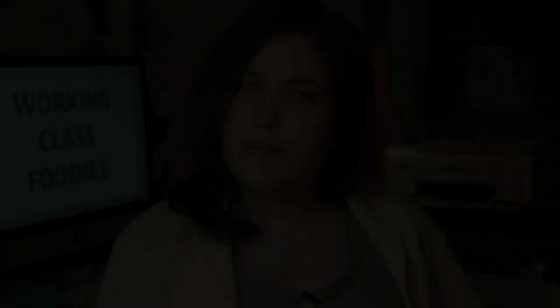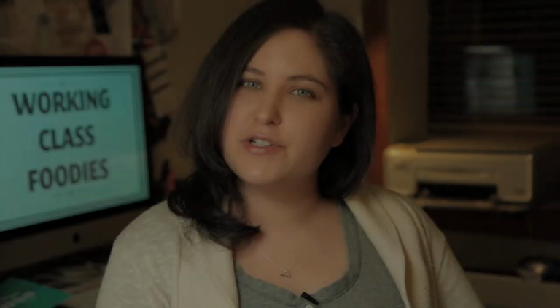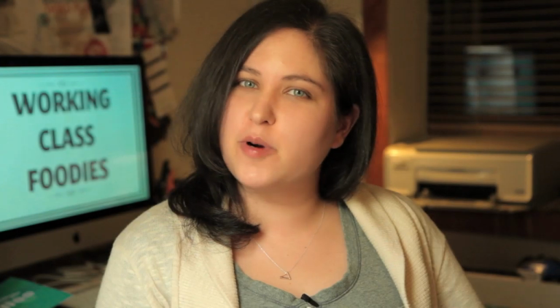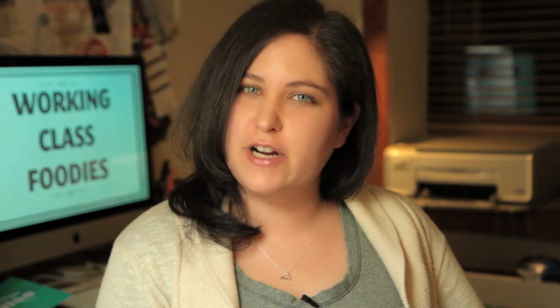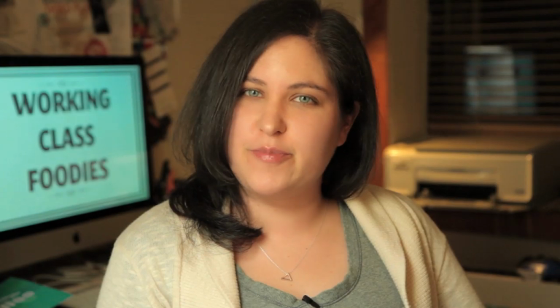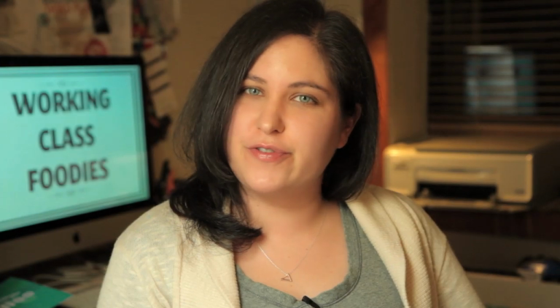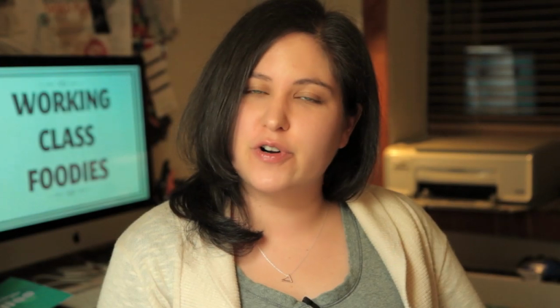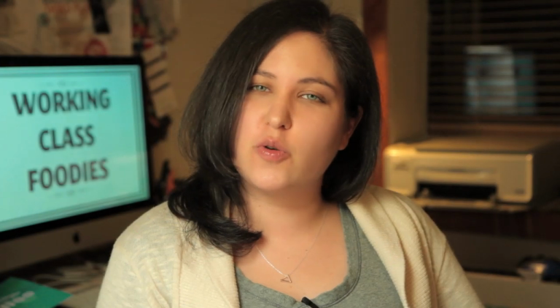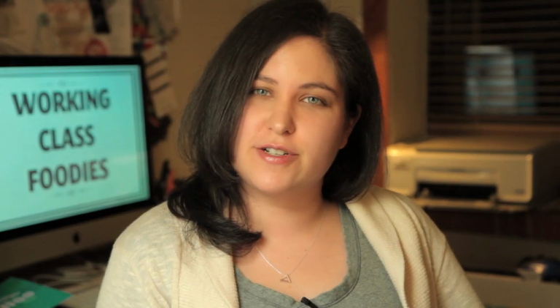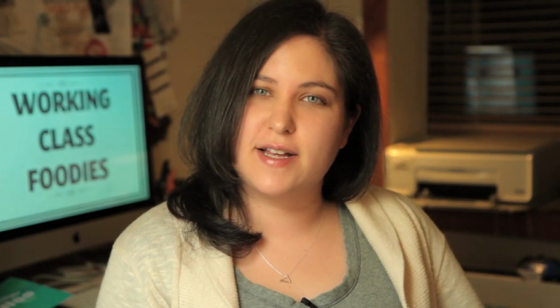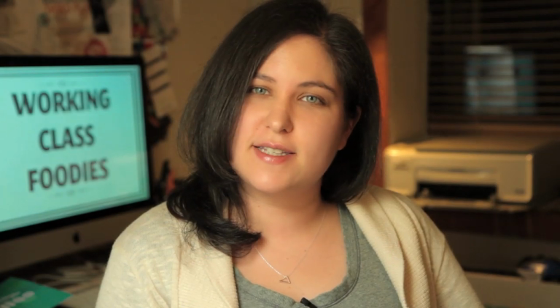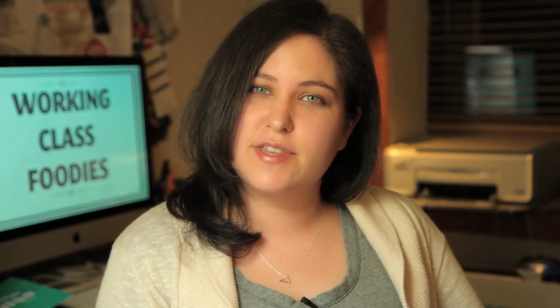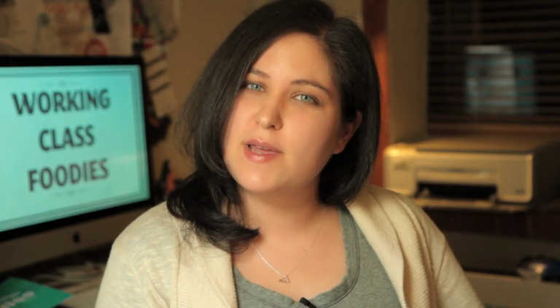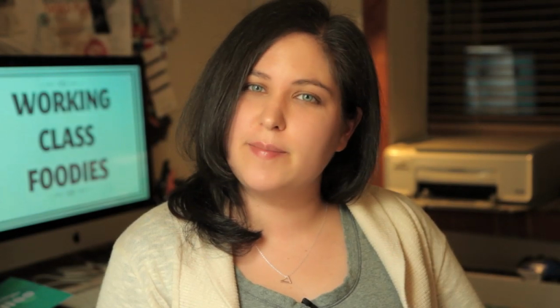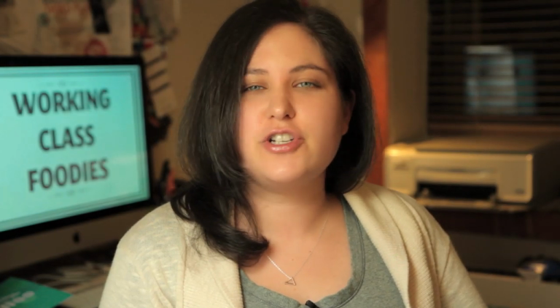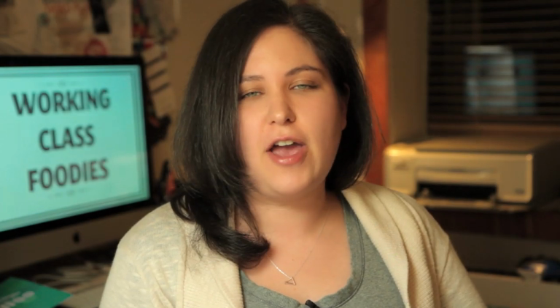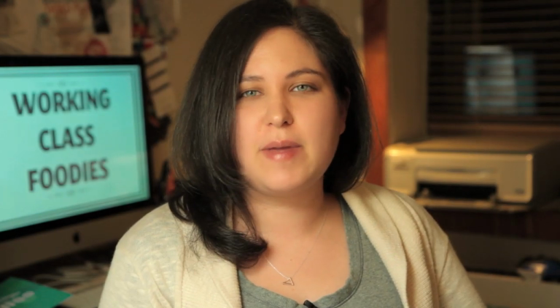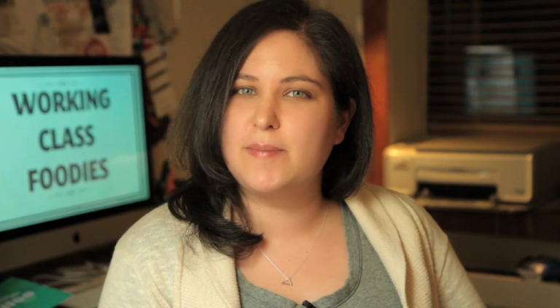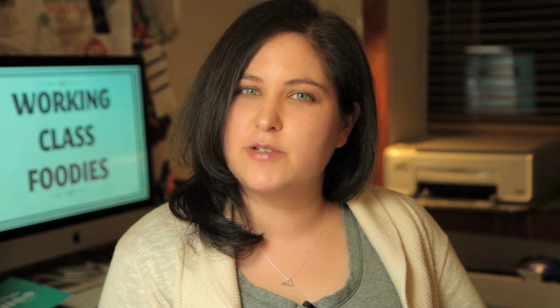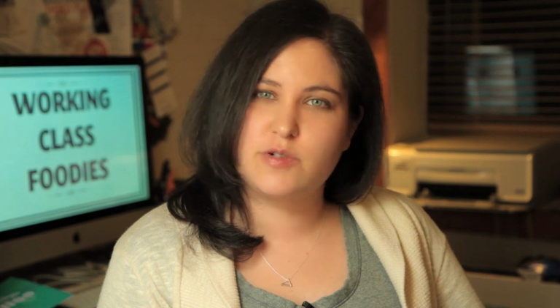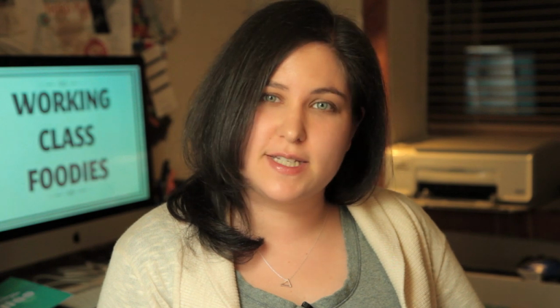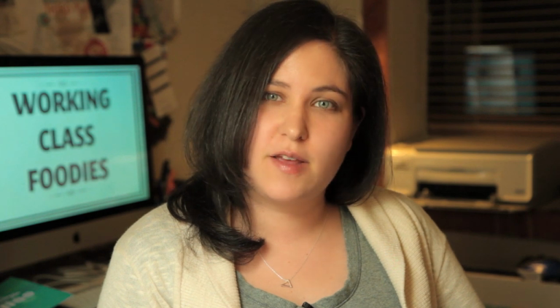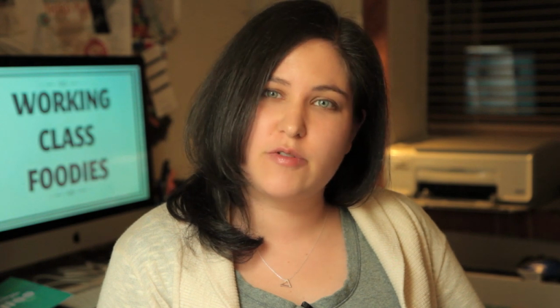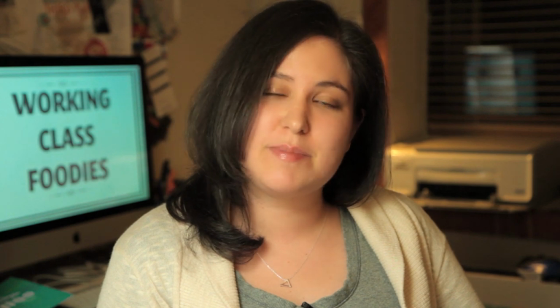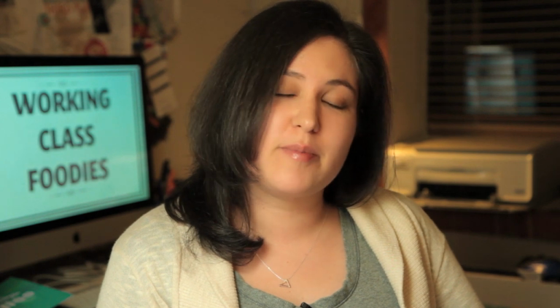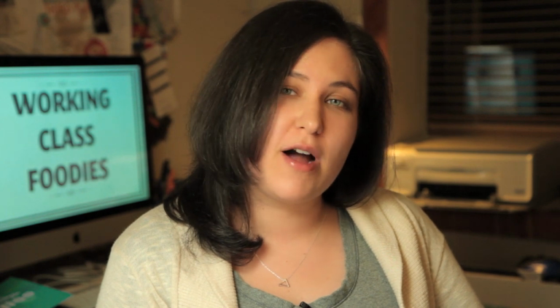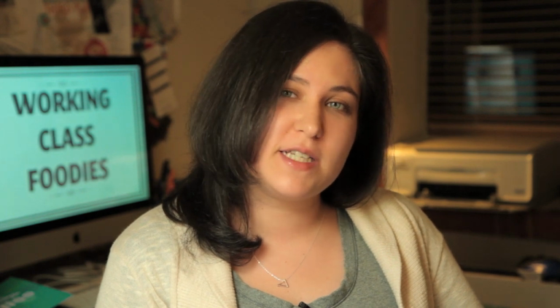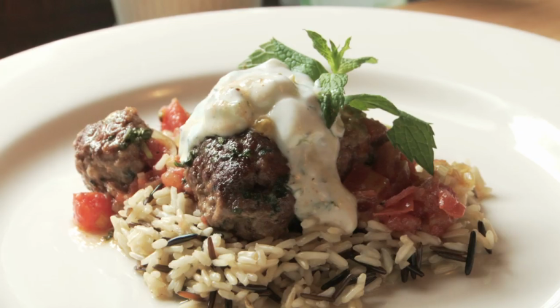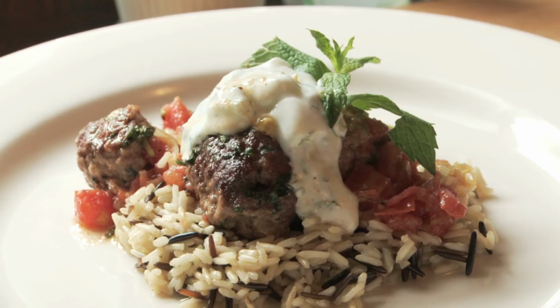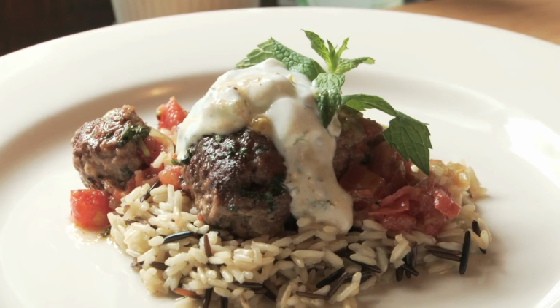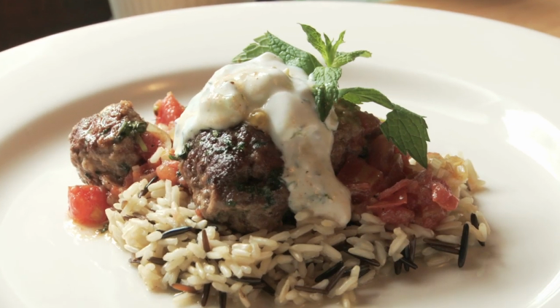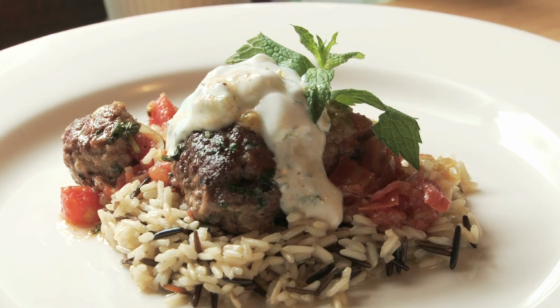Meatballs are a perfect comfort food for cold winter nights. This week, I'm going to show you how to make meatballs with a twist with a recipe for Moroccan-spiced lamb meatballs.